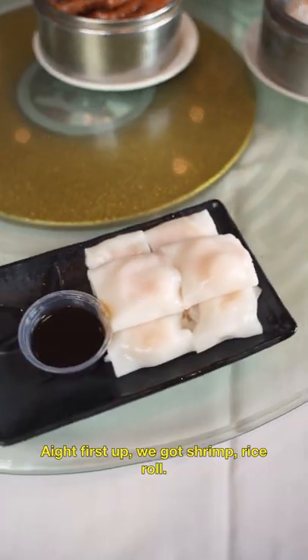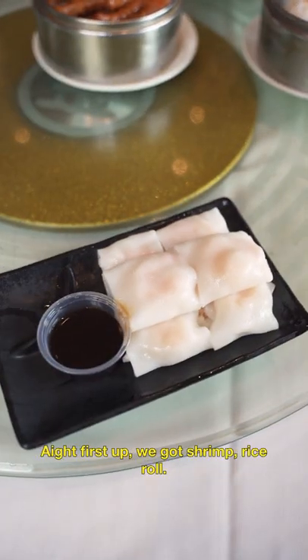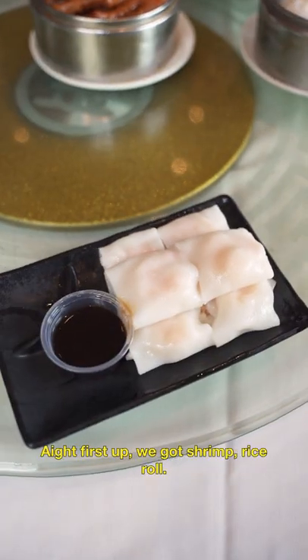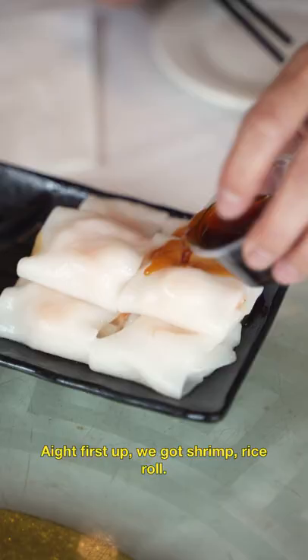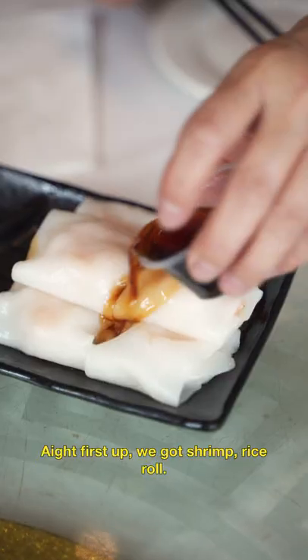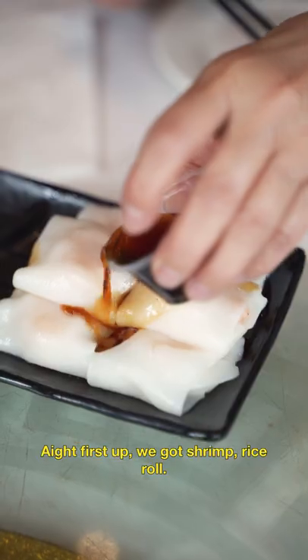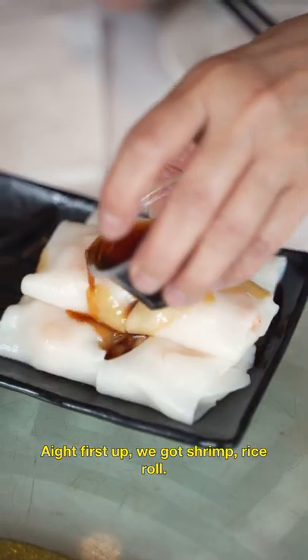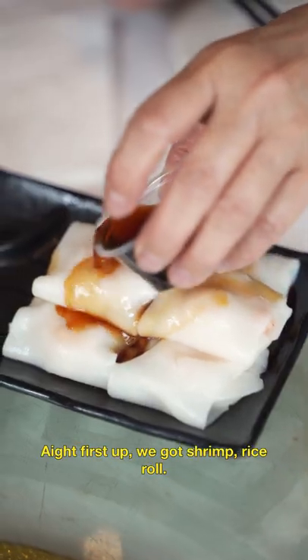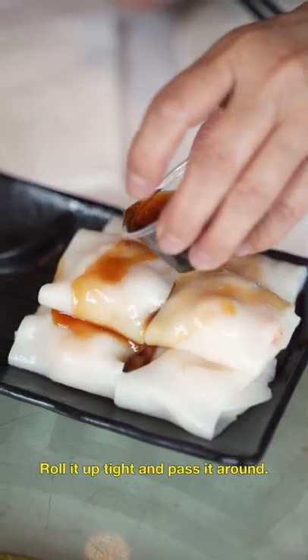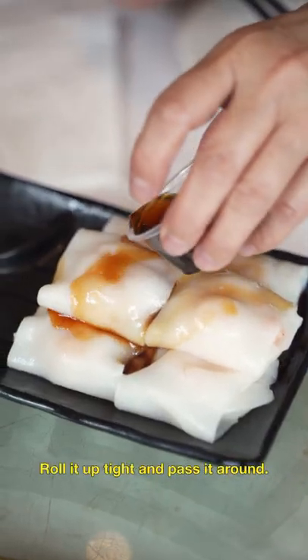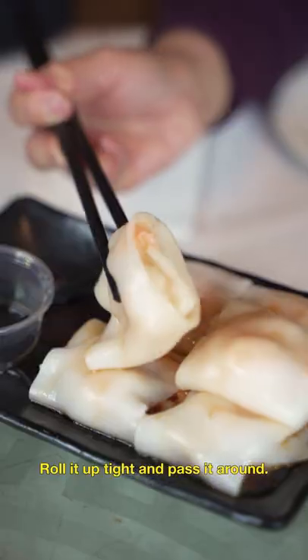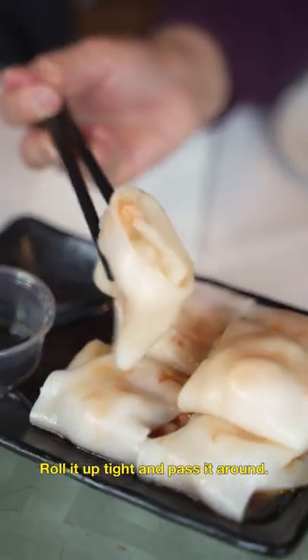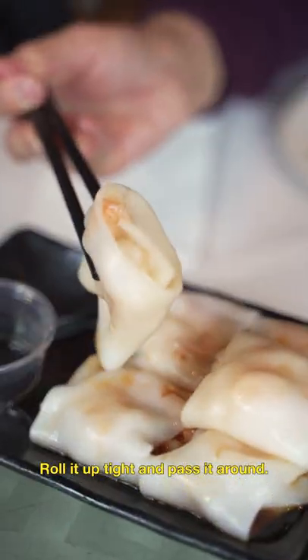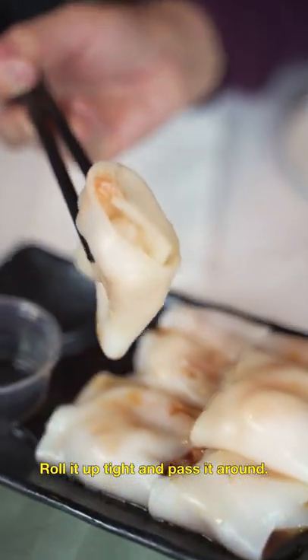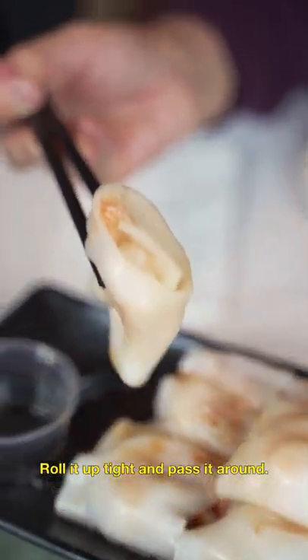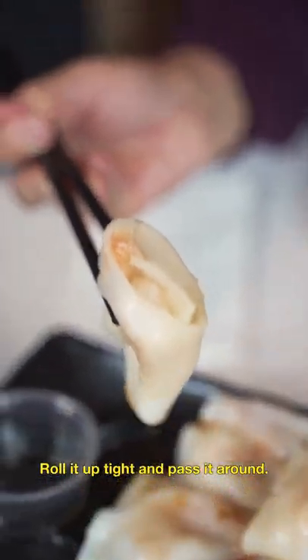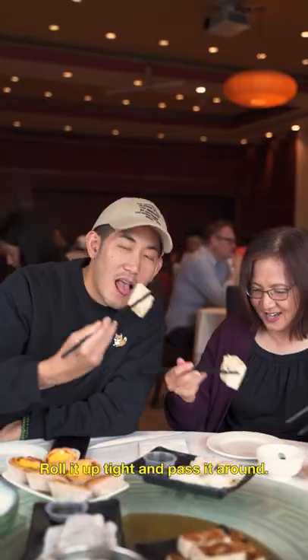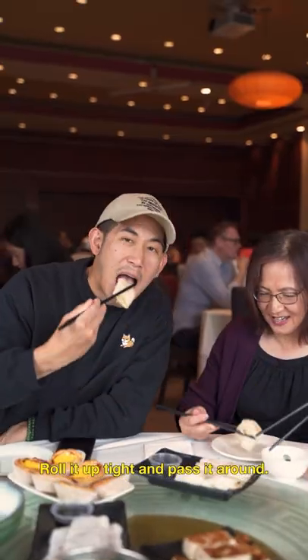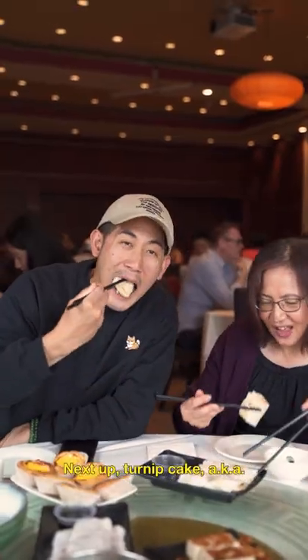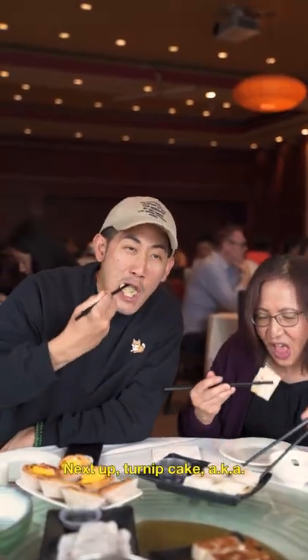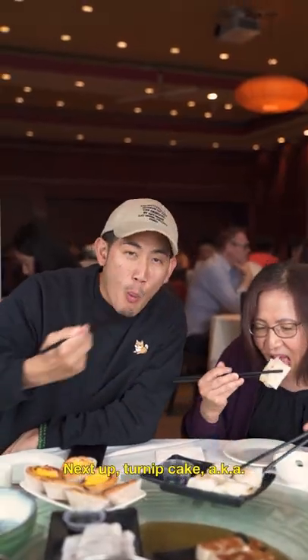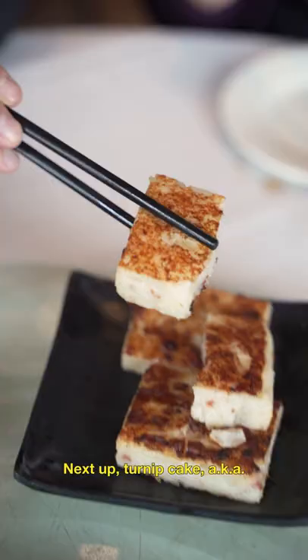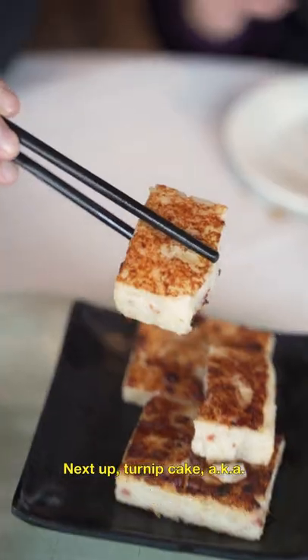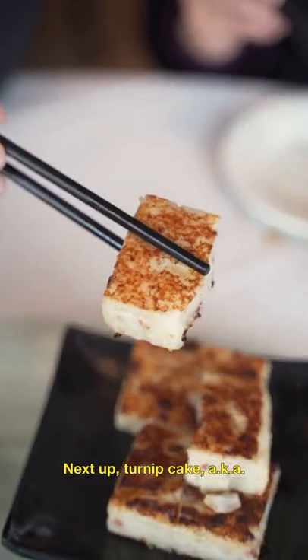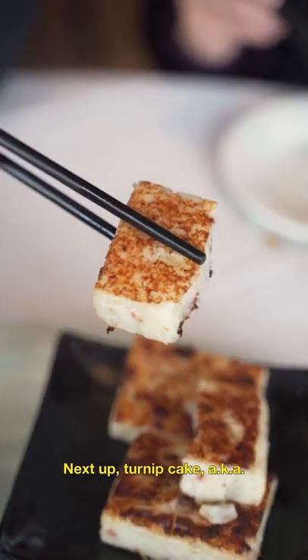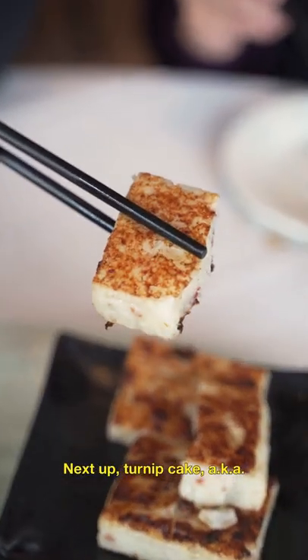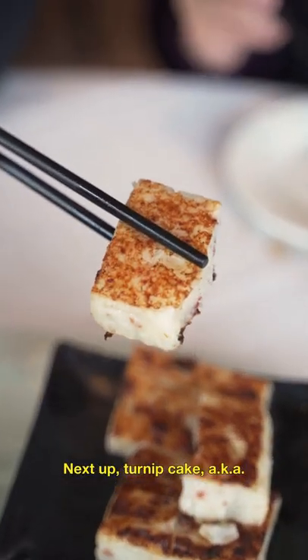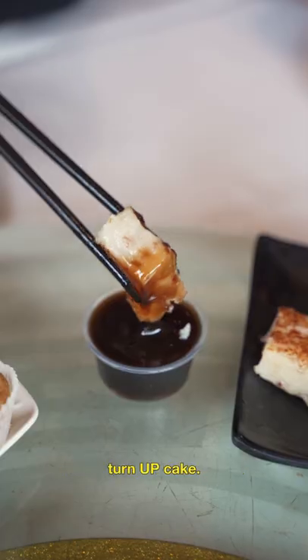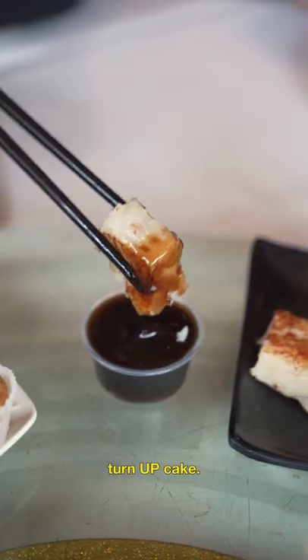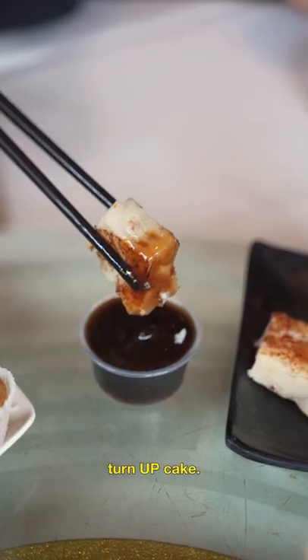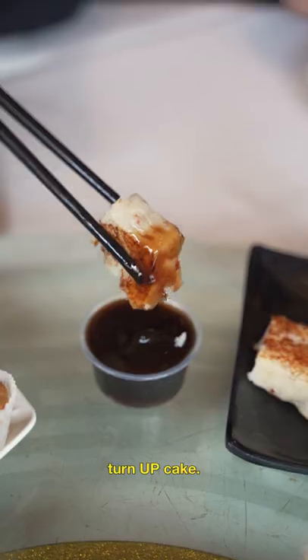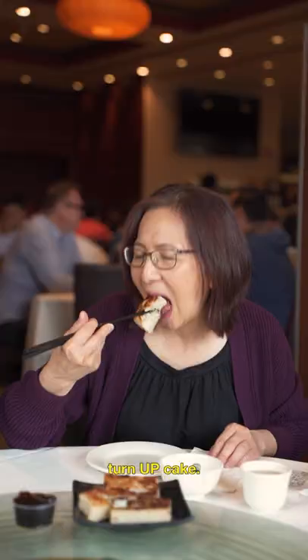first up we got shrimp rice roll. Roll it up tight and pass it around. Next up, turnip cake,